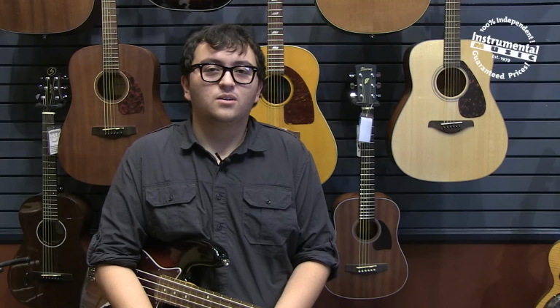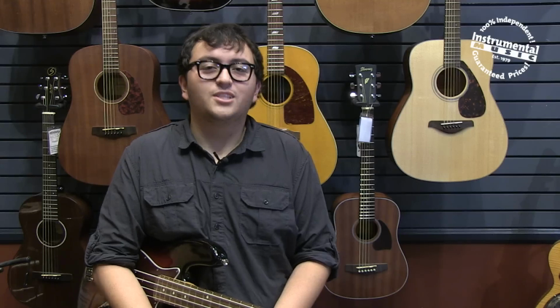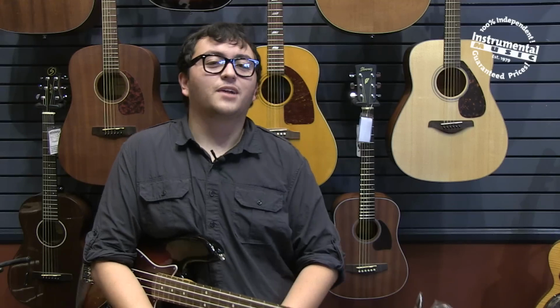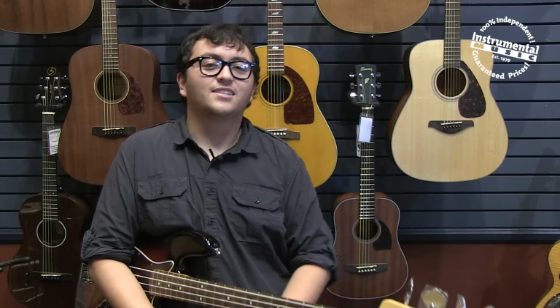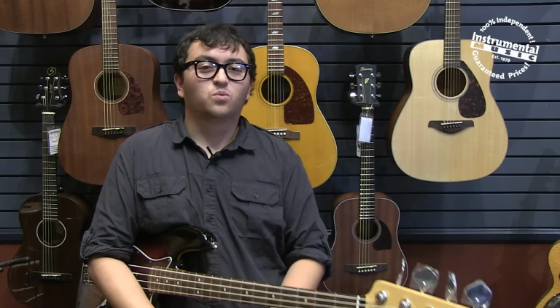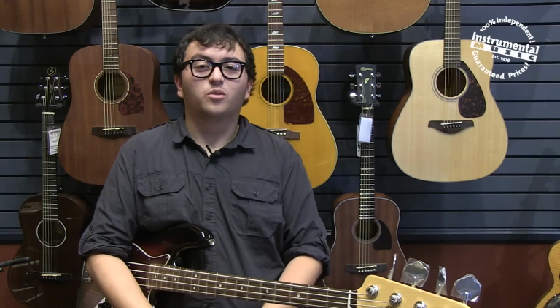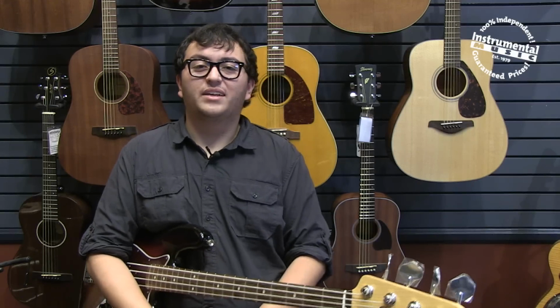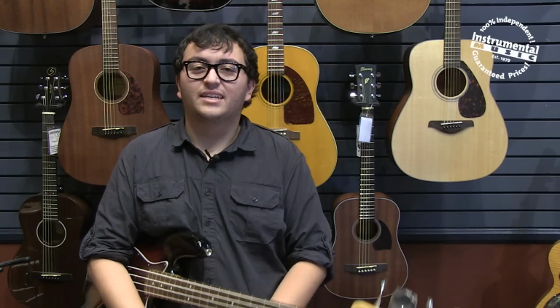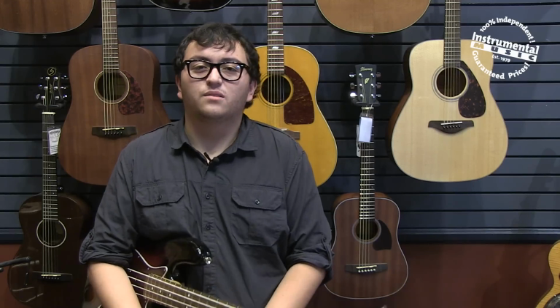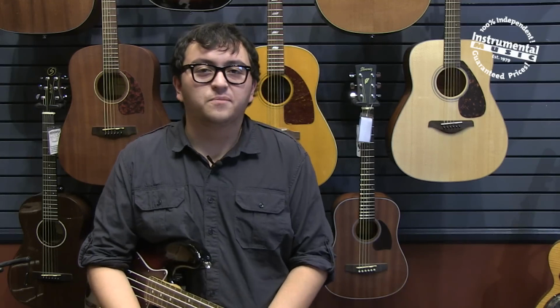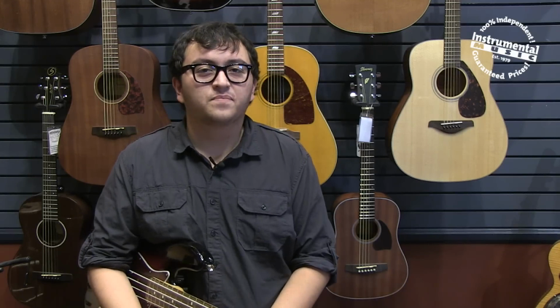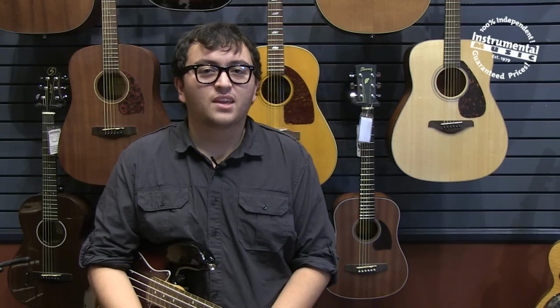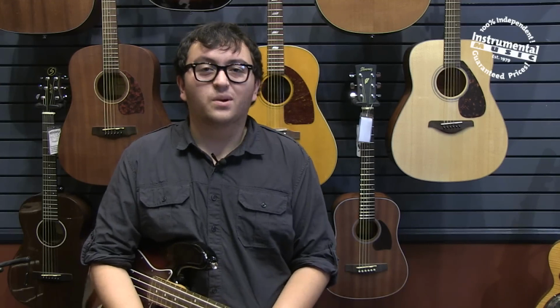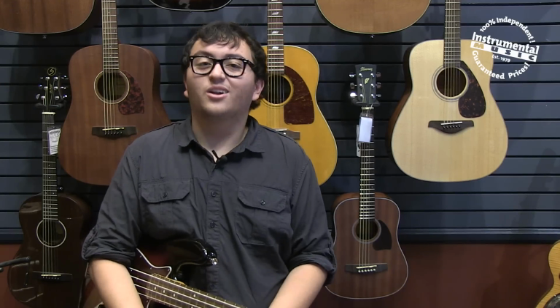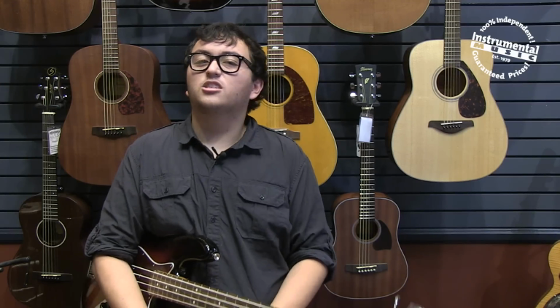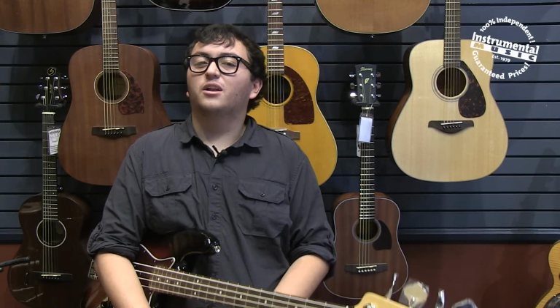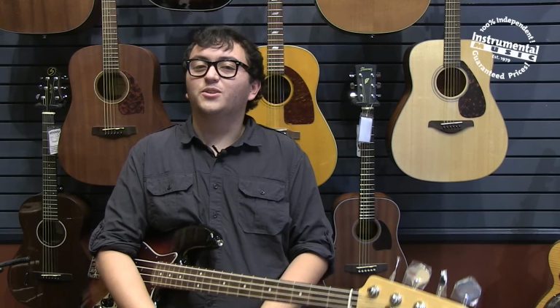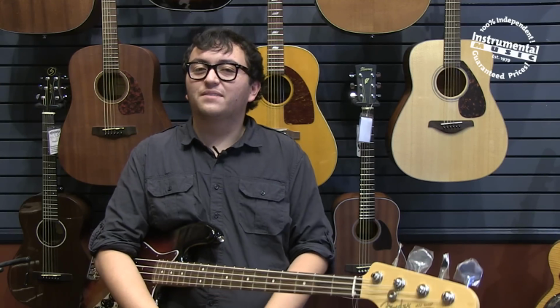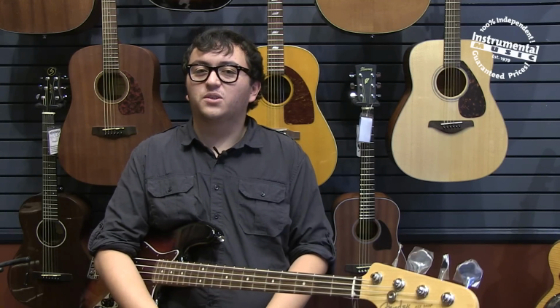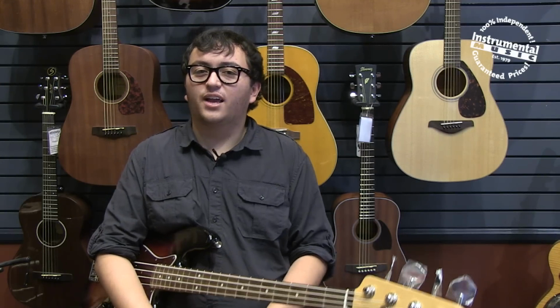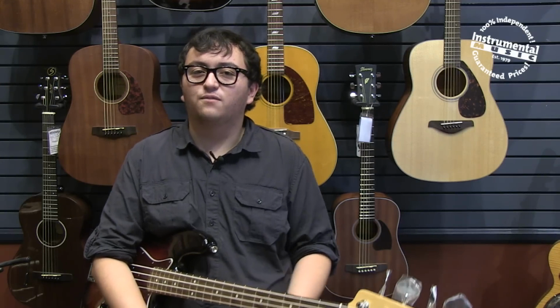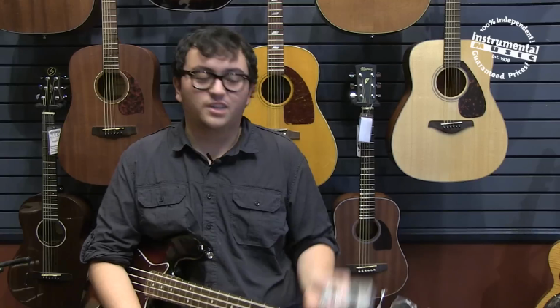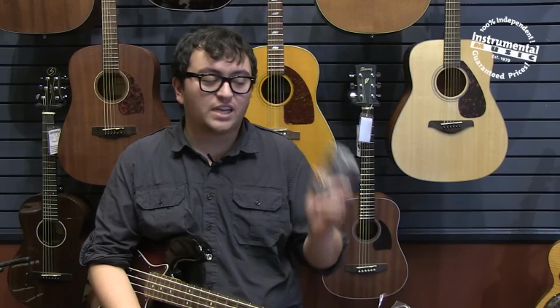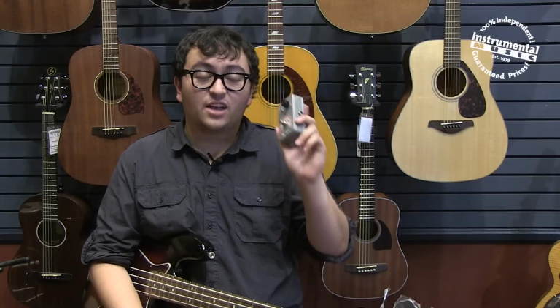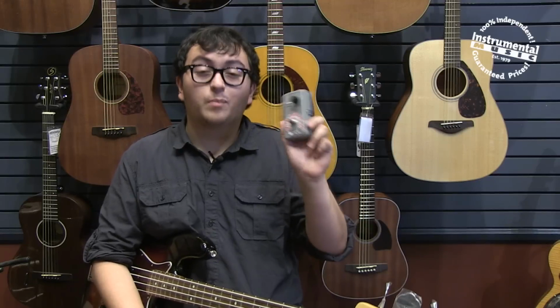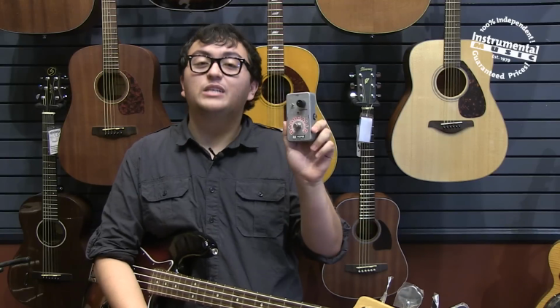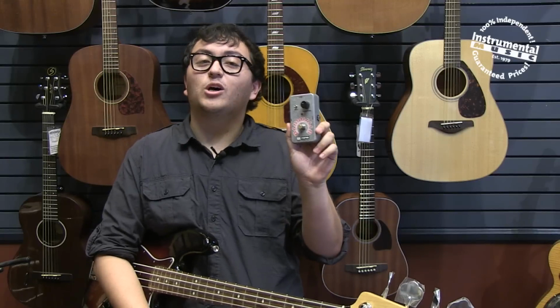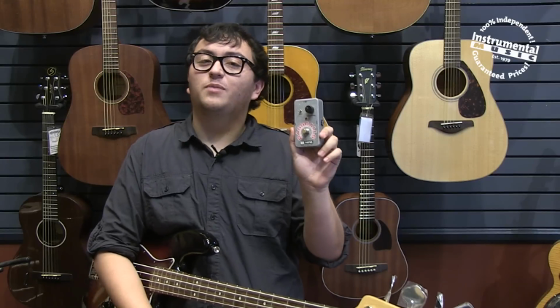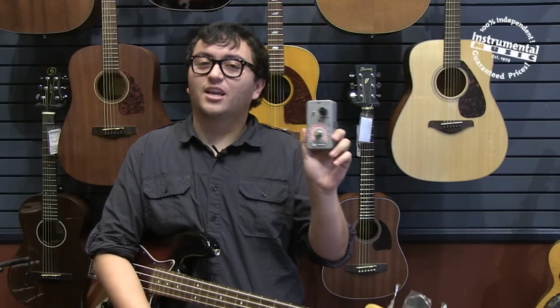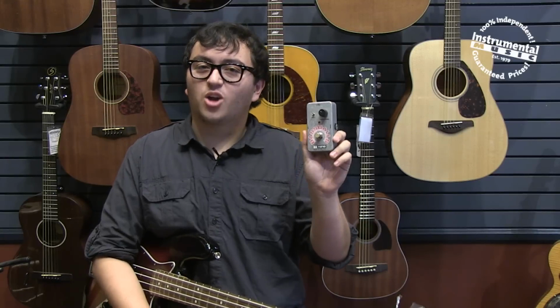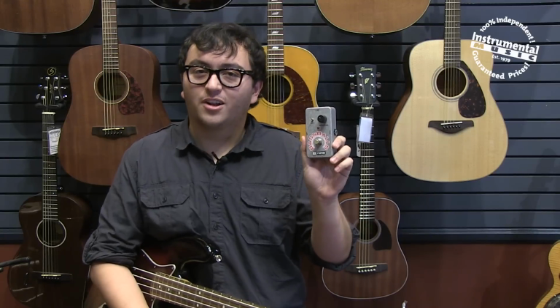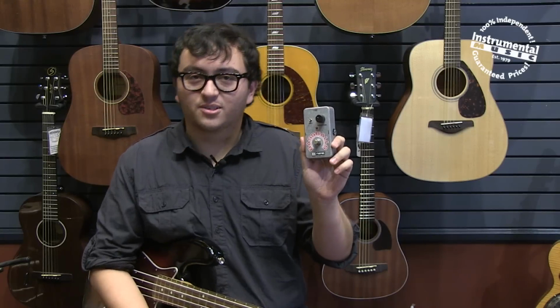What's up guys? It's Will with Basic Gear Review. We're here at Instrumental Music in Ventura, California checking out the Bass Balls by Electro Harmonix.